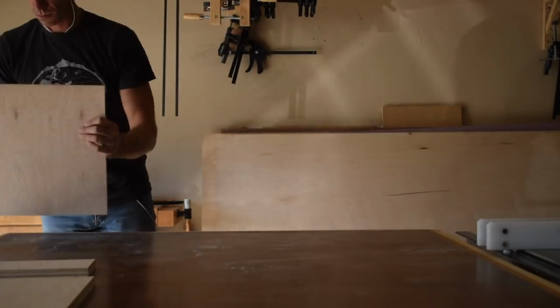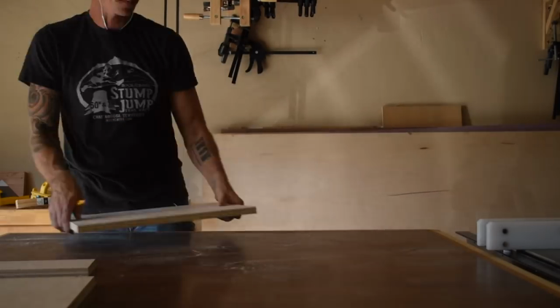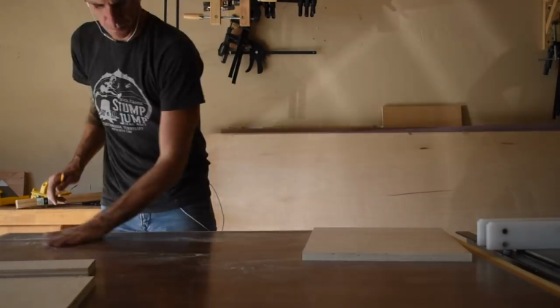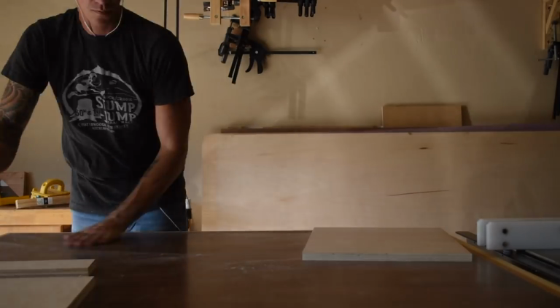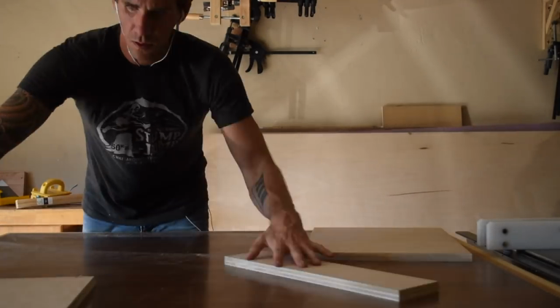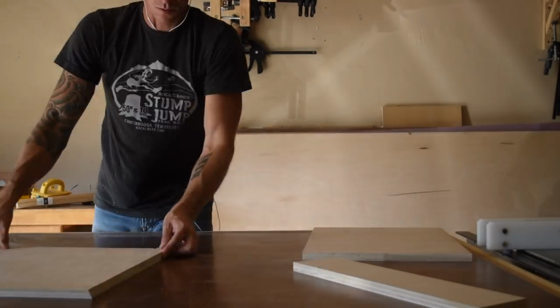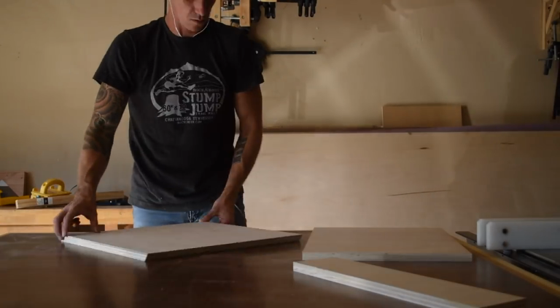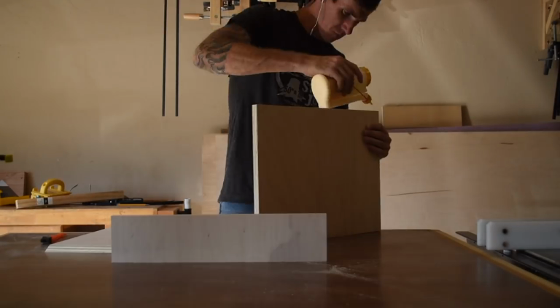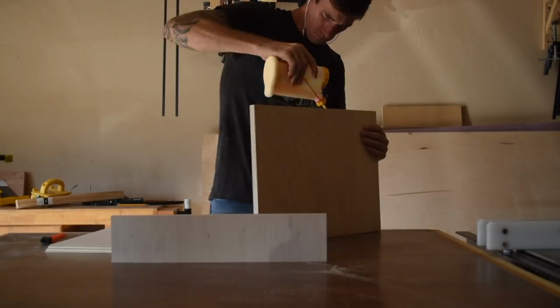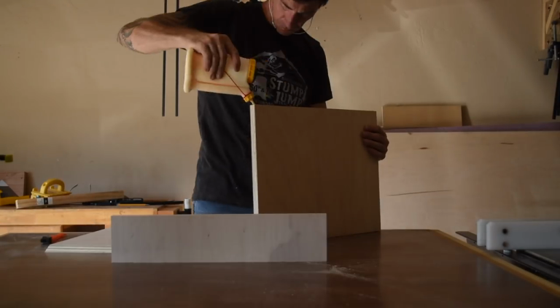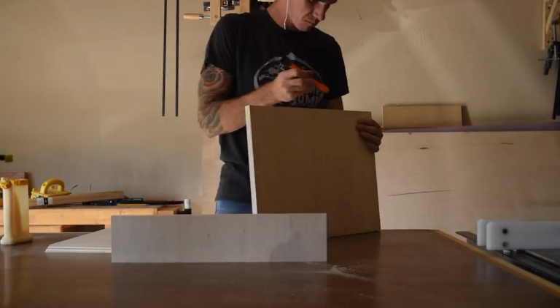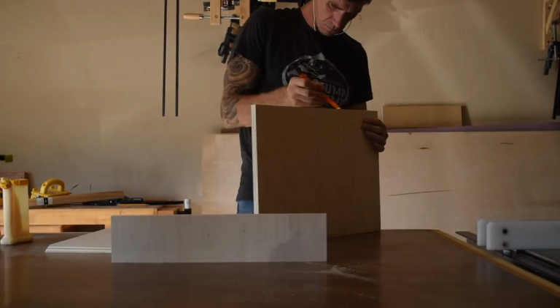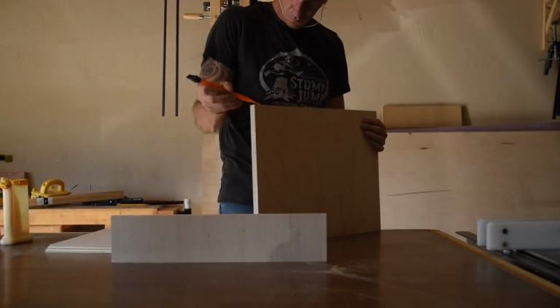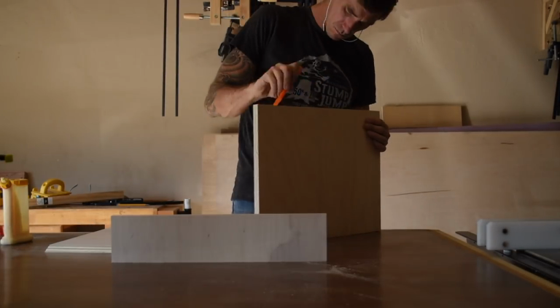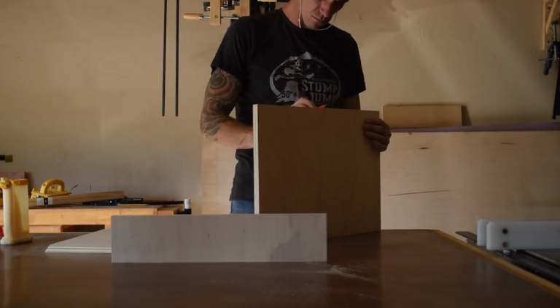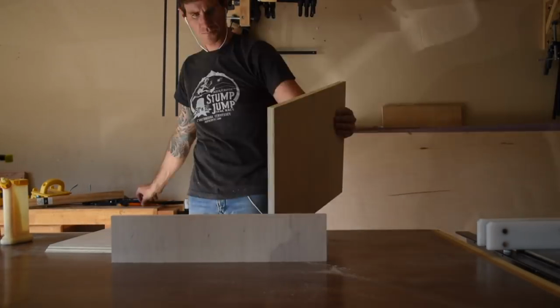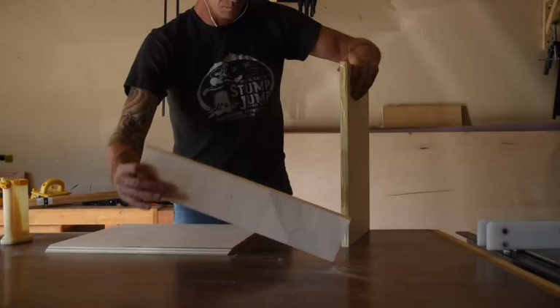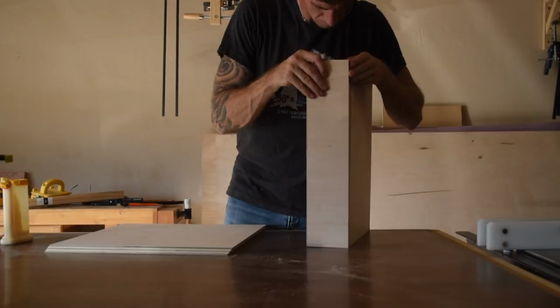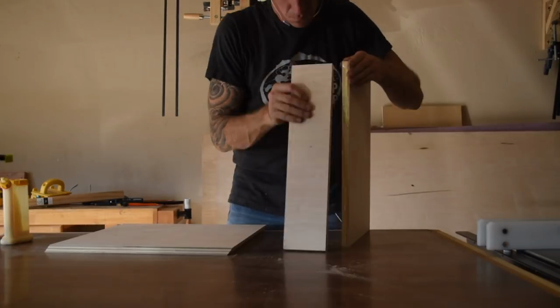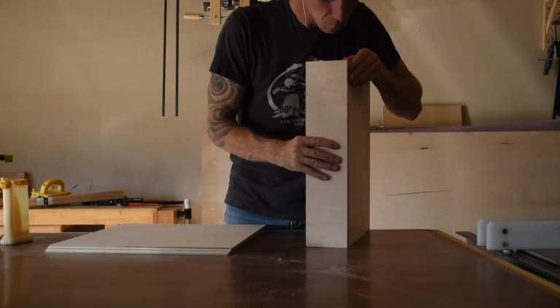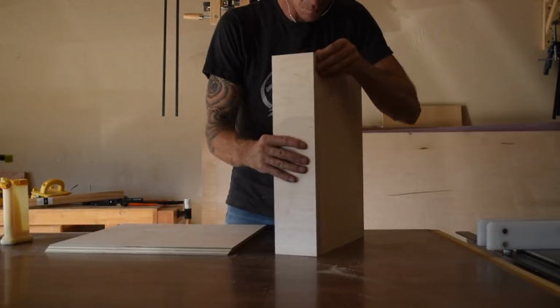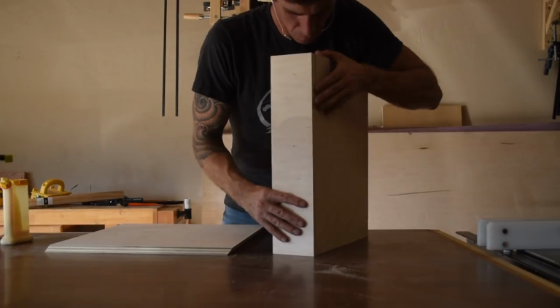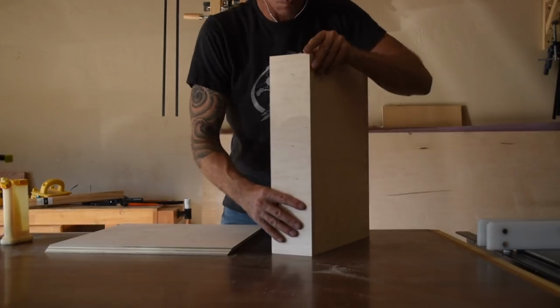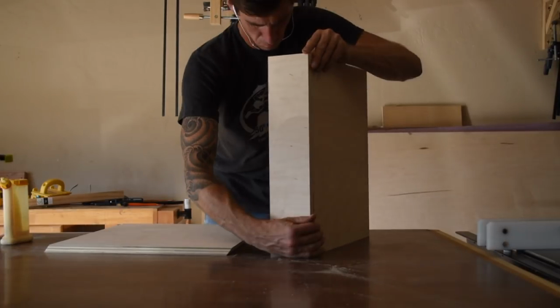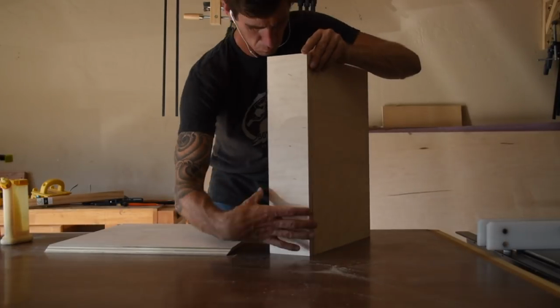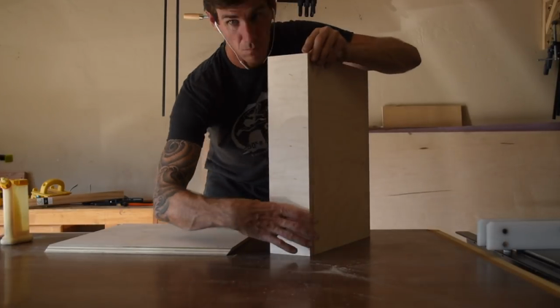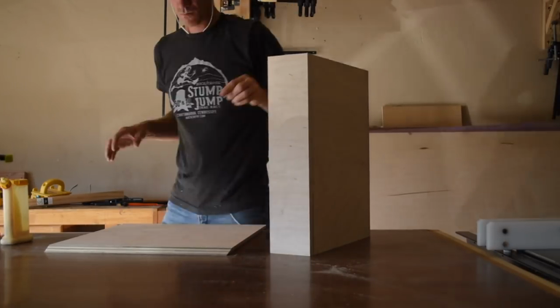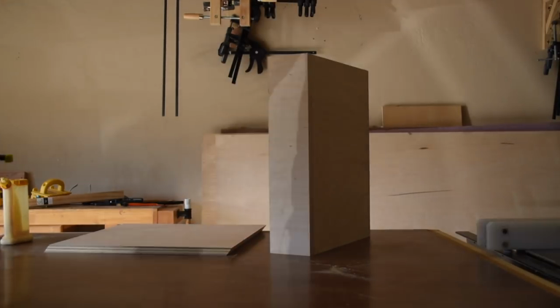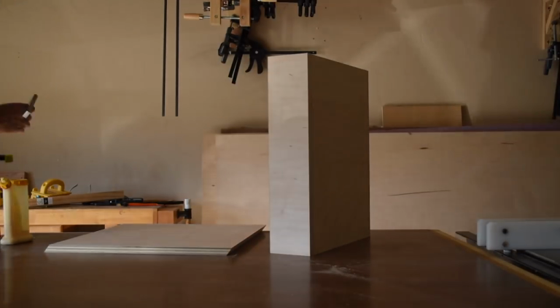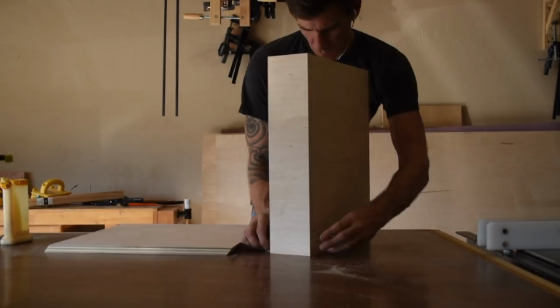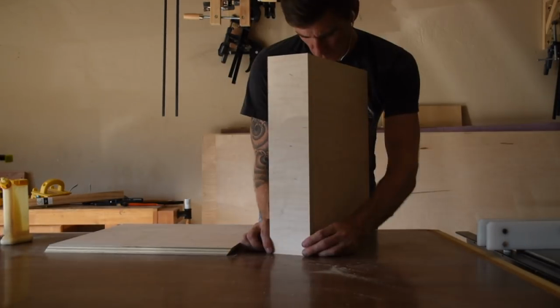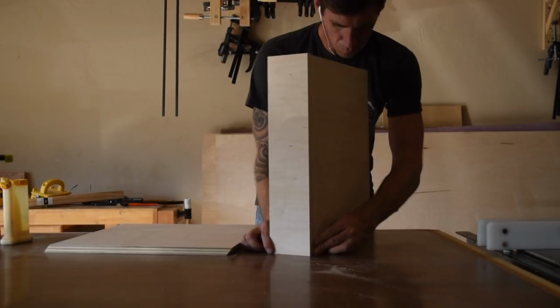Everything was cut to size now and I could begin assembling the two seat back panels. I just used glue and a few brad nails here.